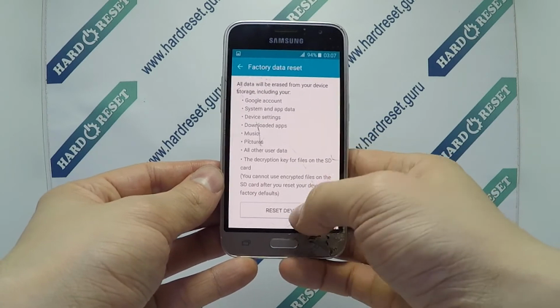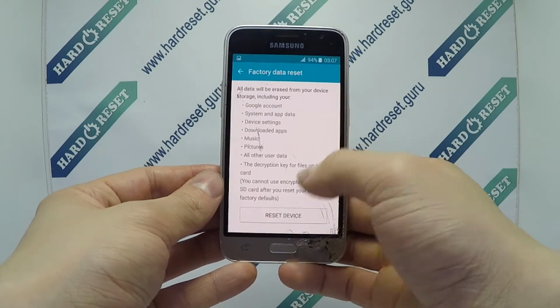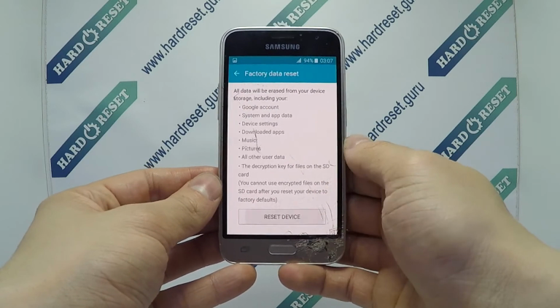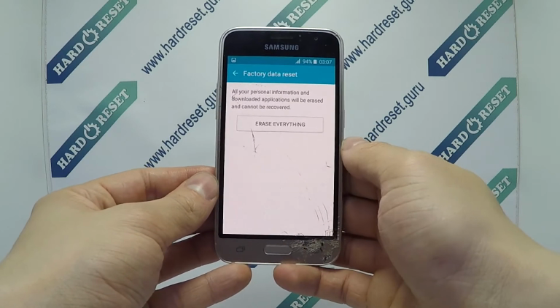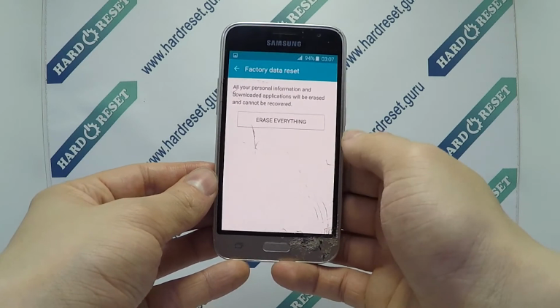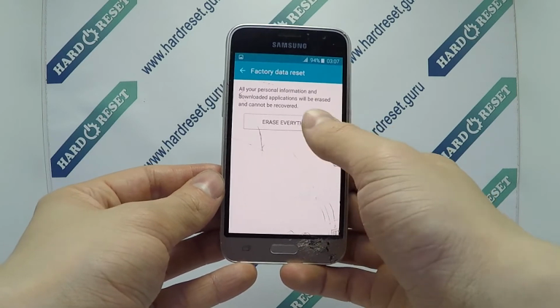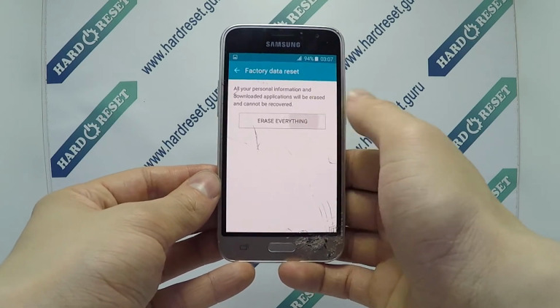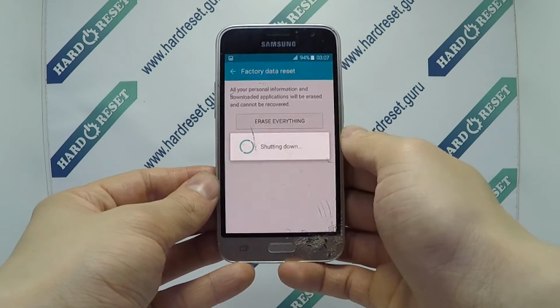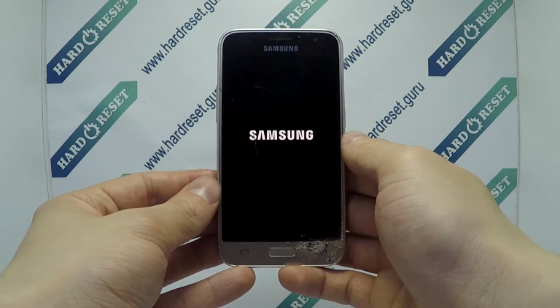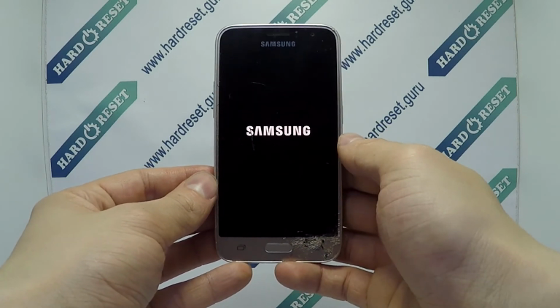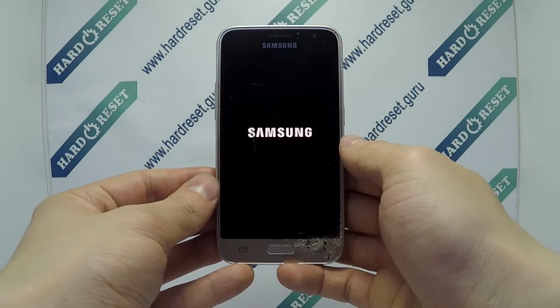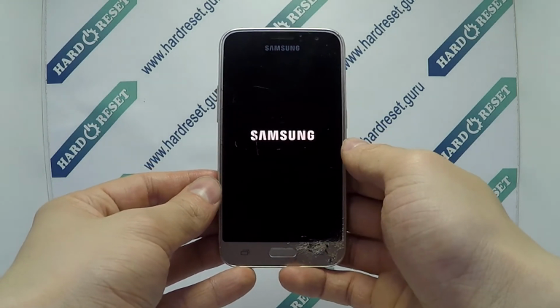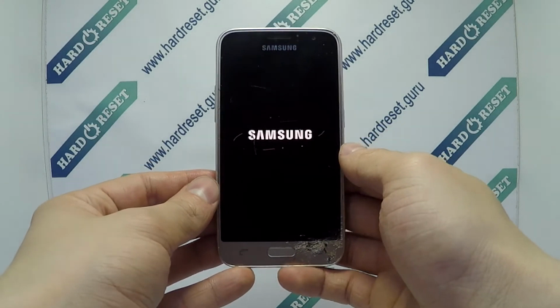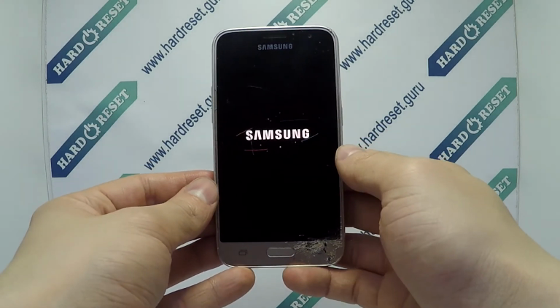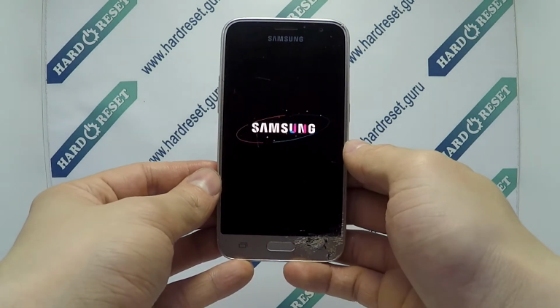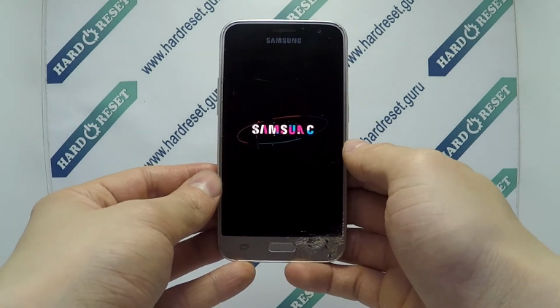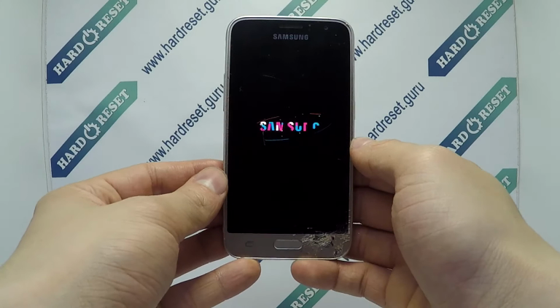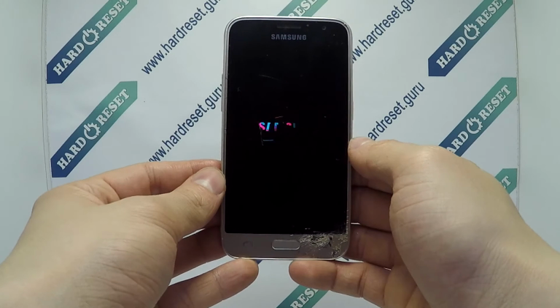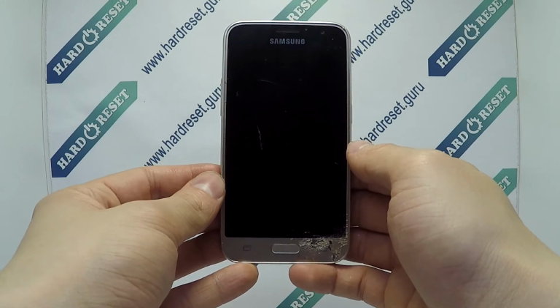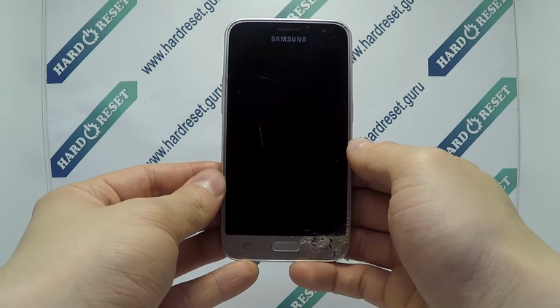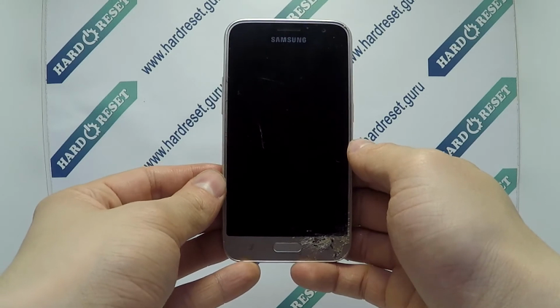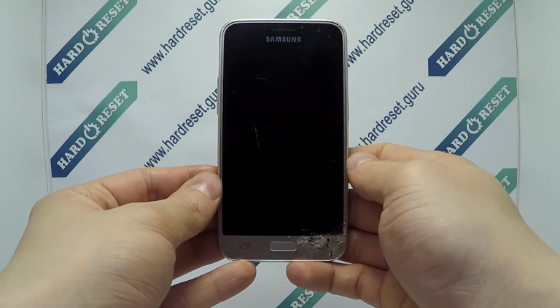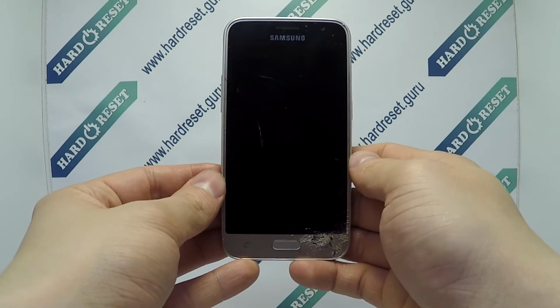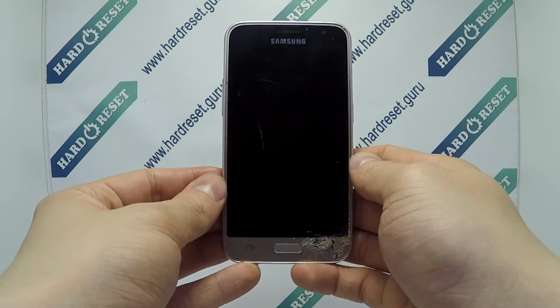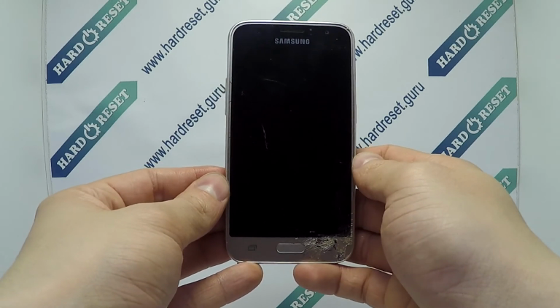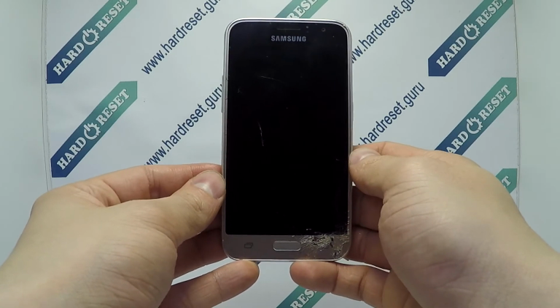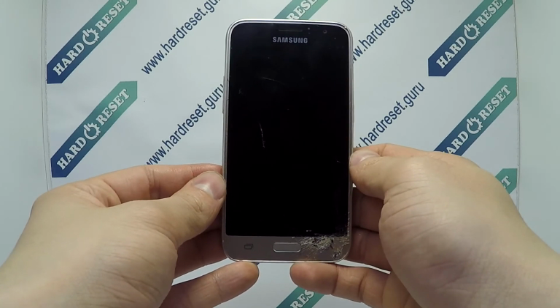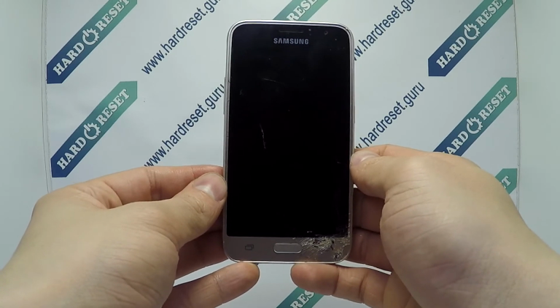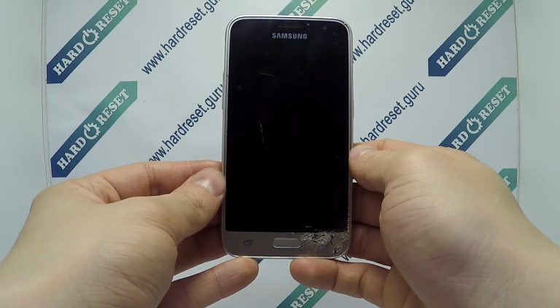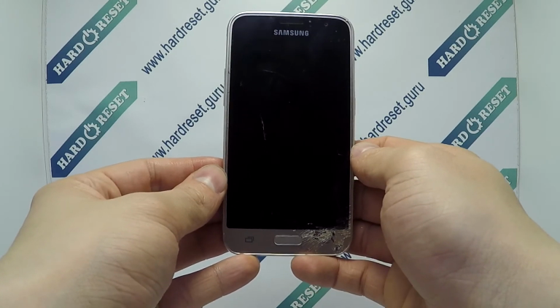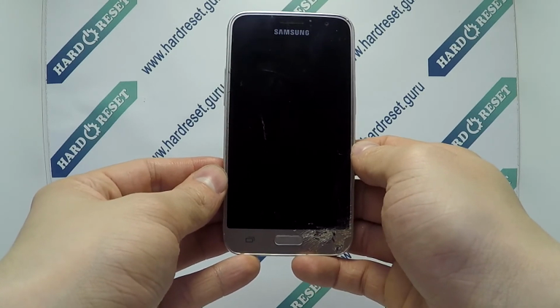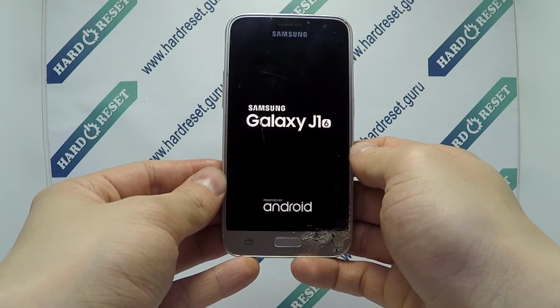Finally click reset device and erase everything. Your device will now restart. Successfully, the hard reset is completed now.